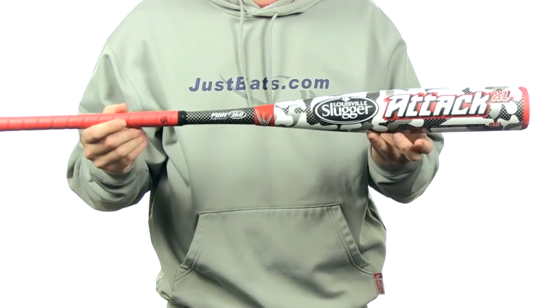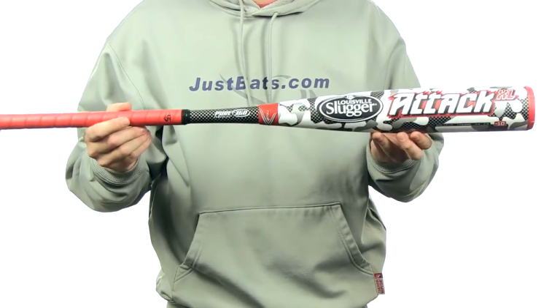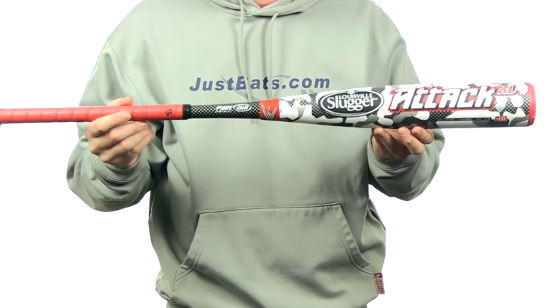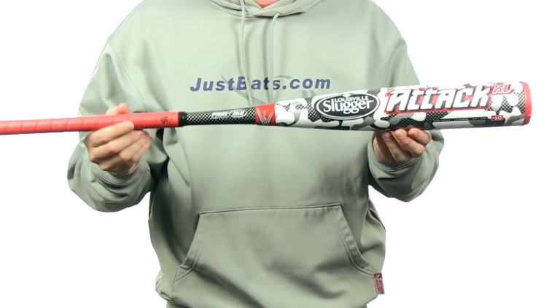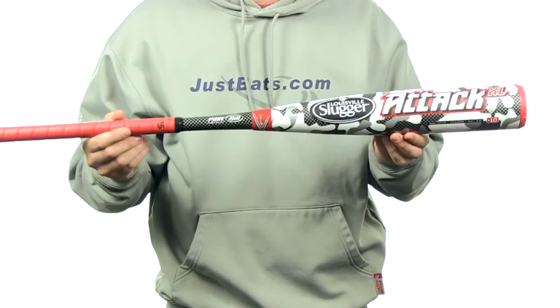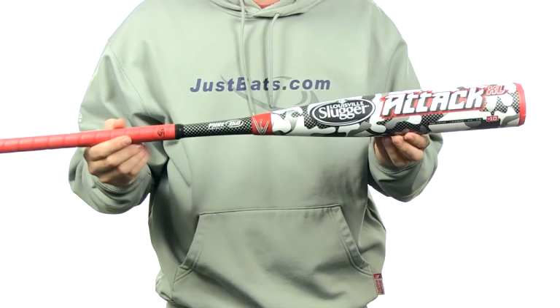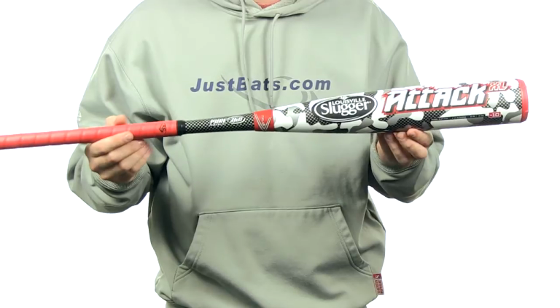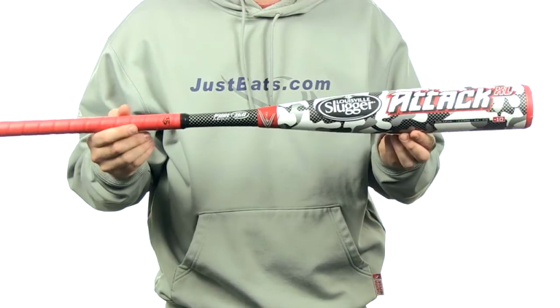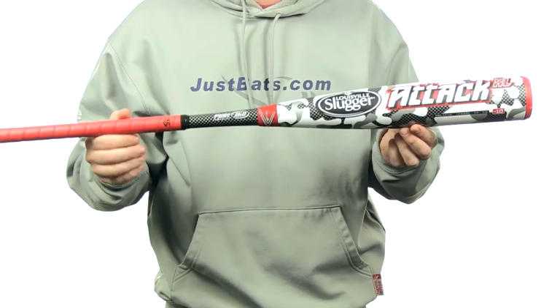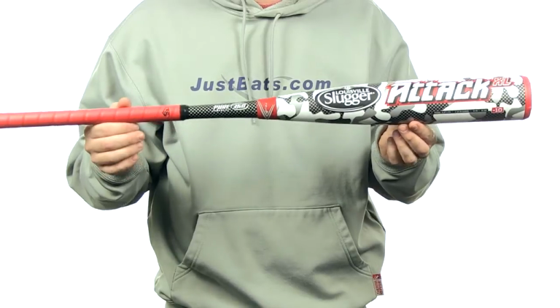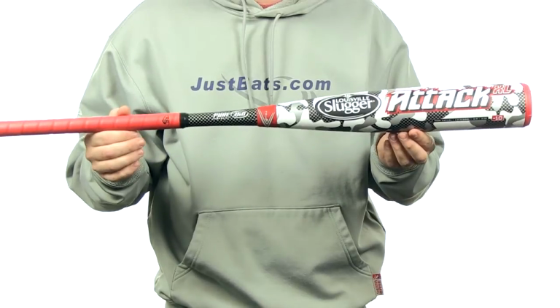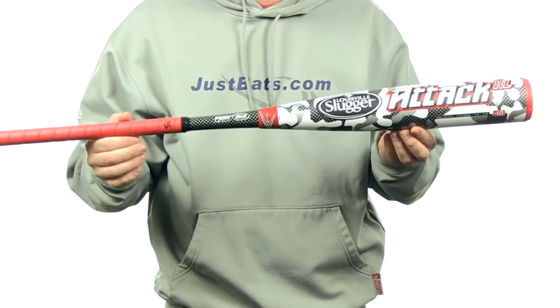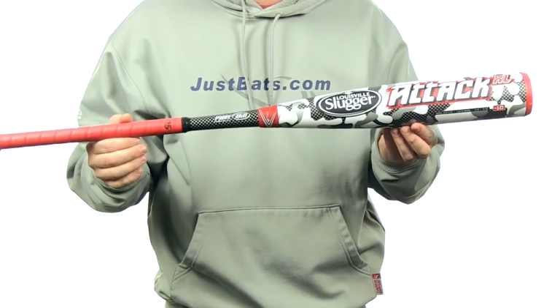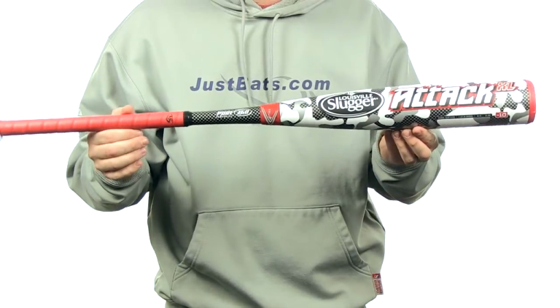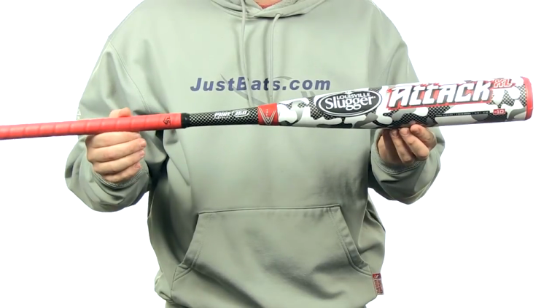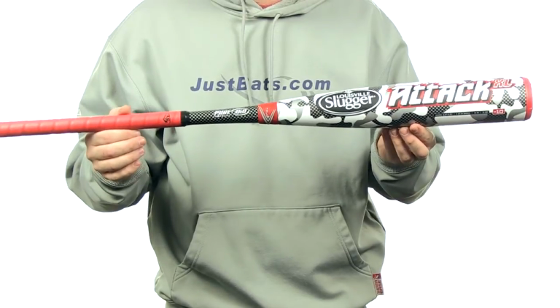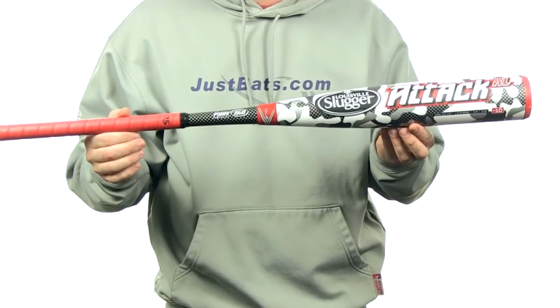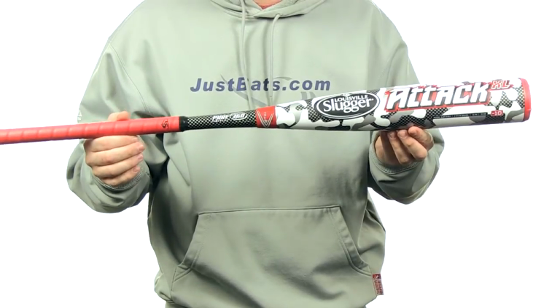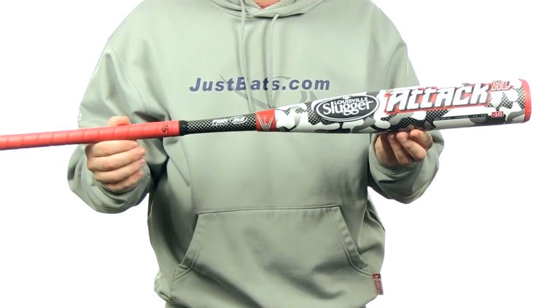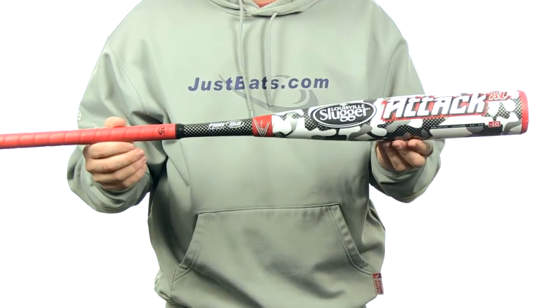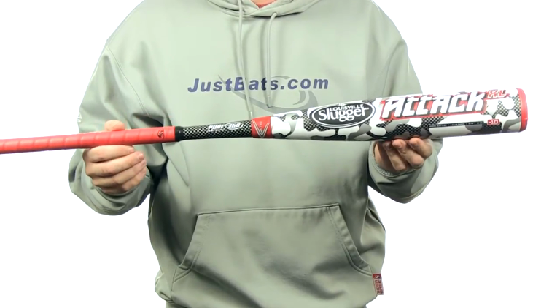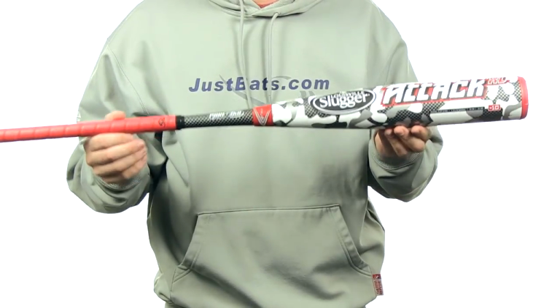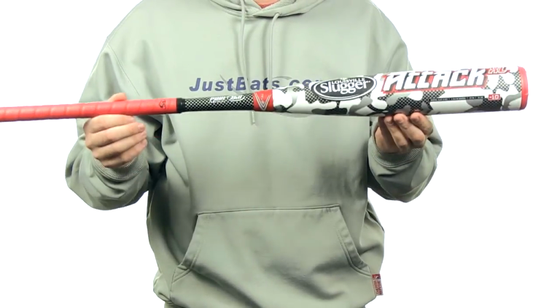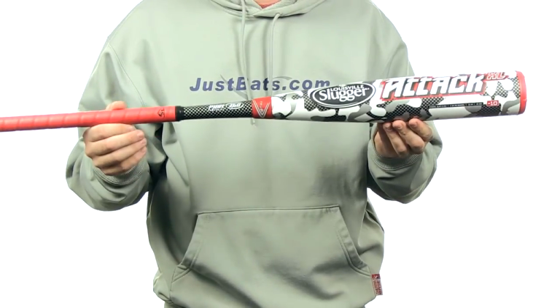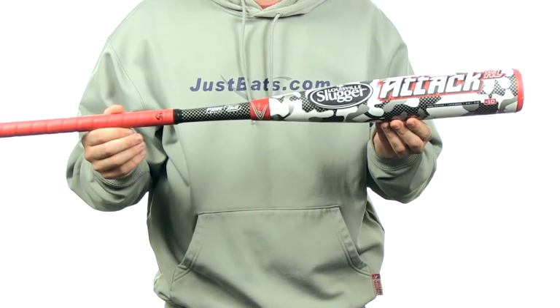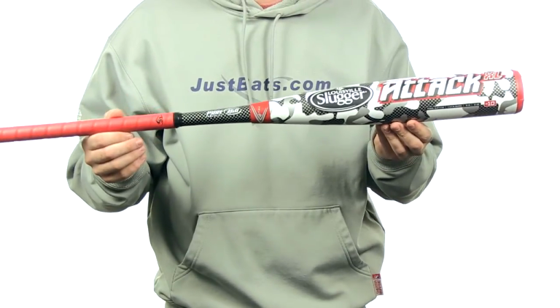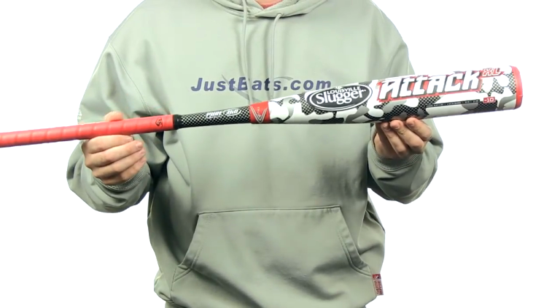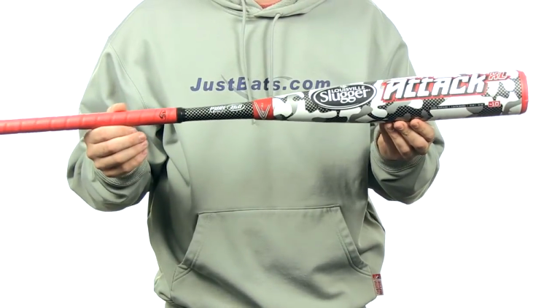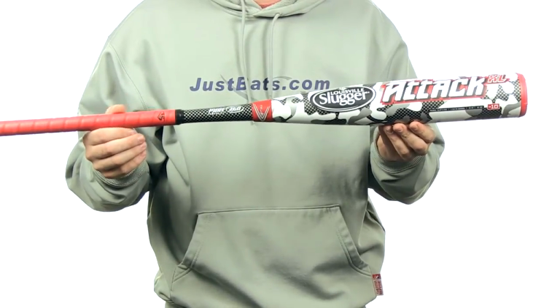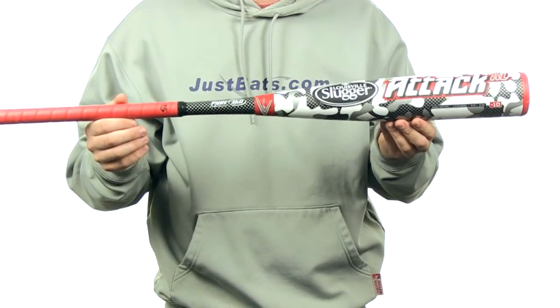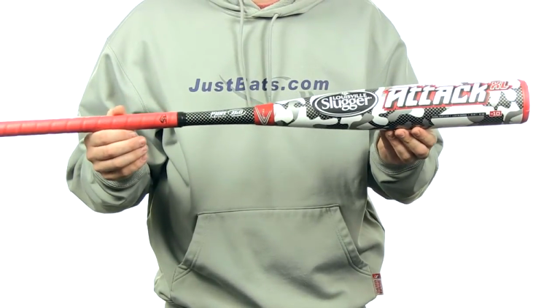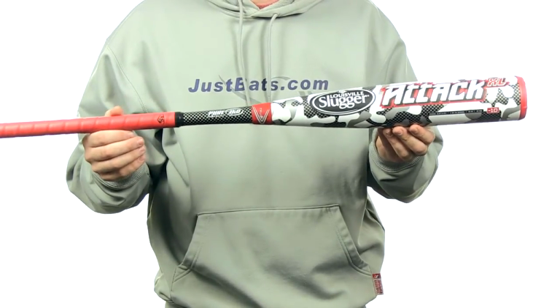Louisville Slugger is so confident in their new technologies that they're offering a 30-day money-back guarantee as well as a full 12-month manufacturer's warranty.